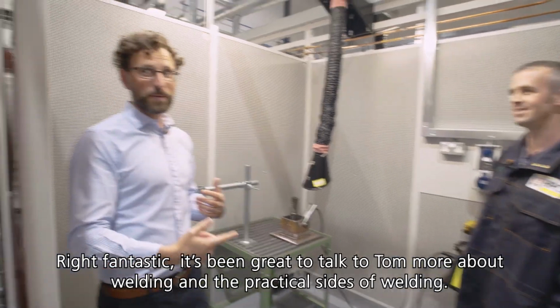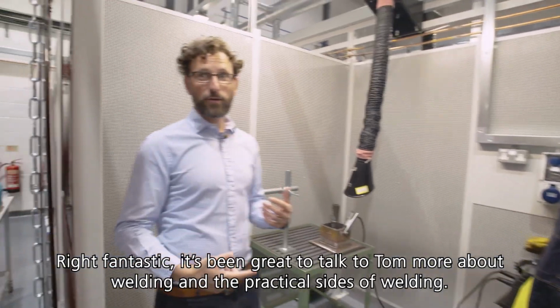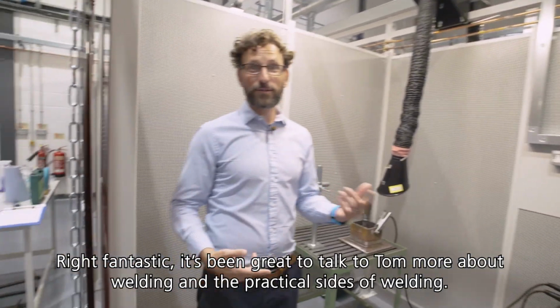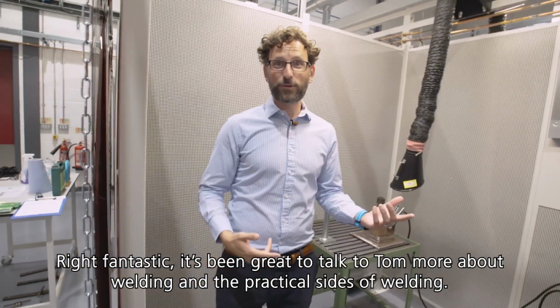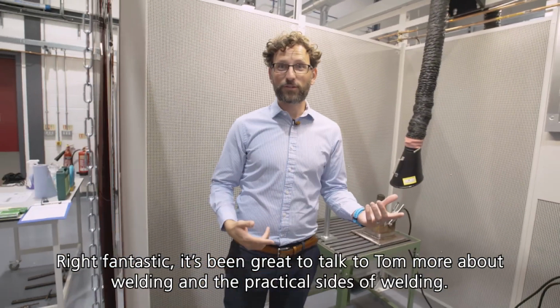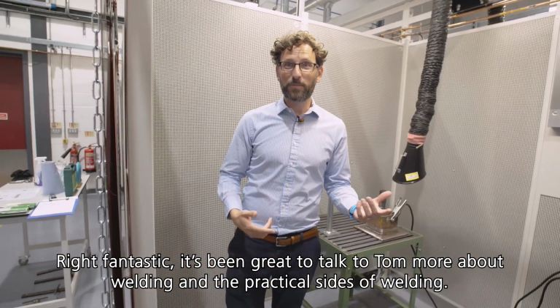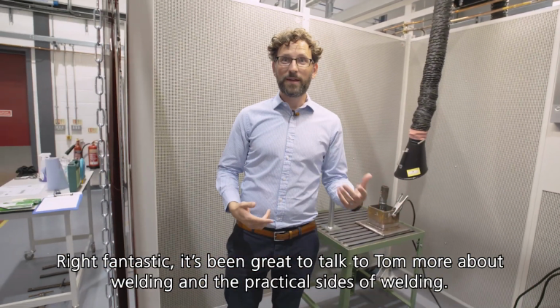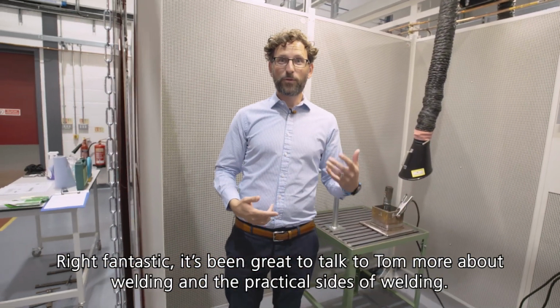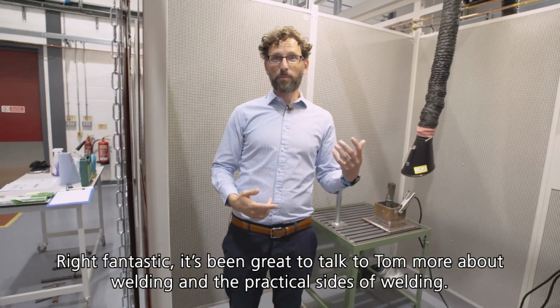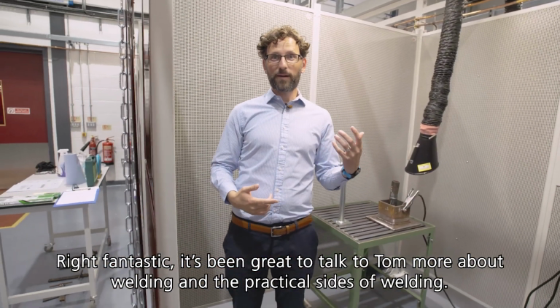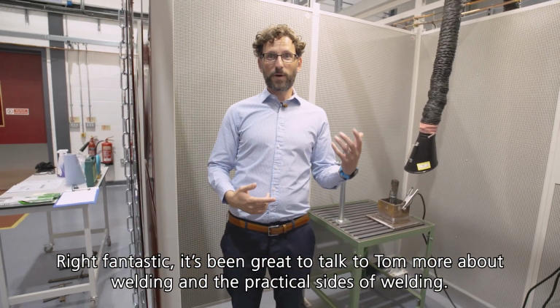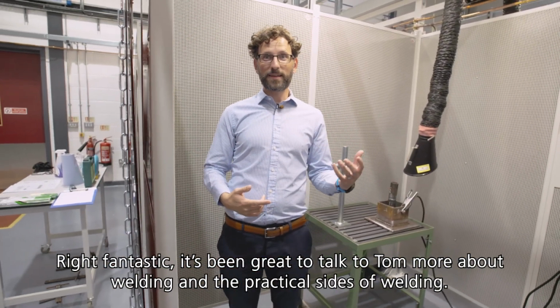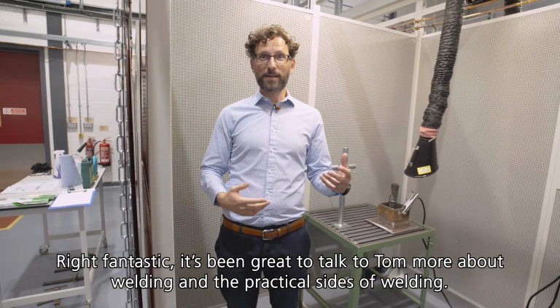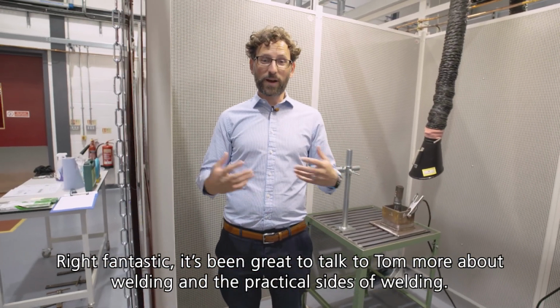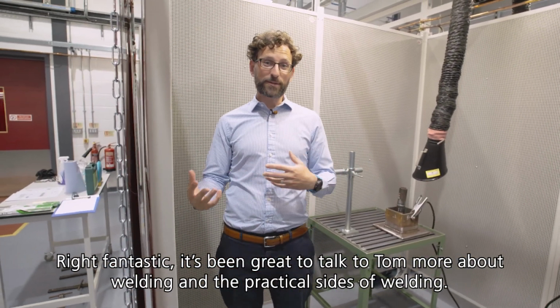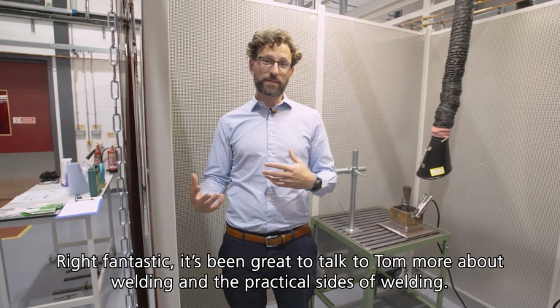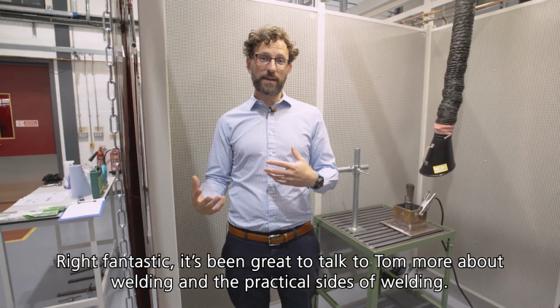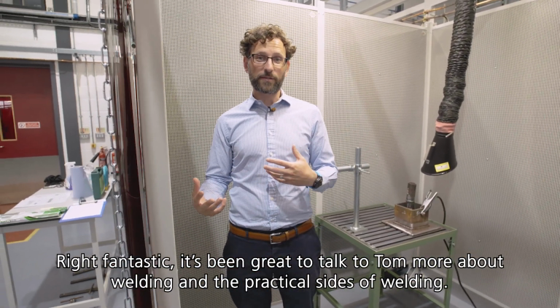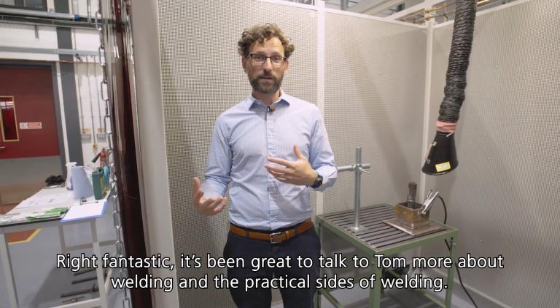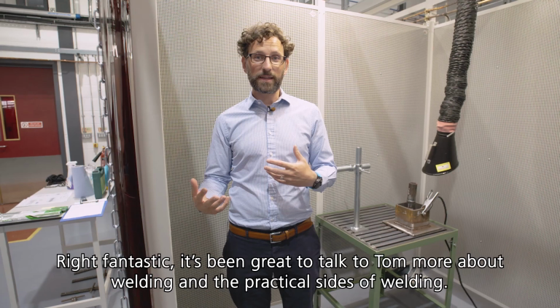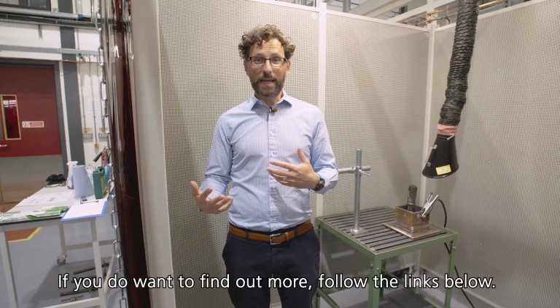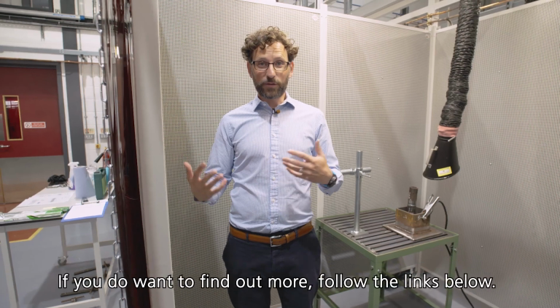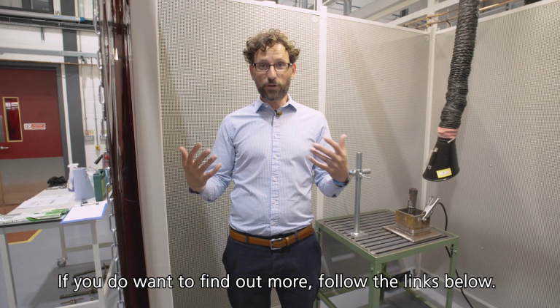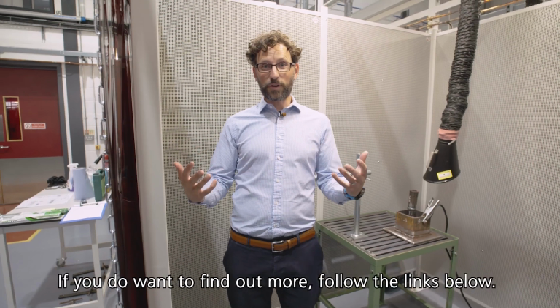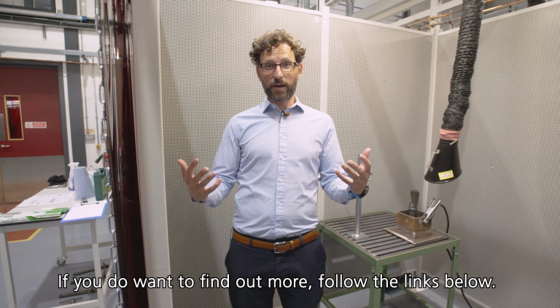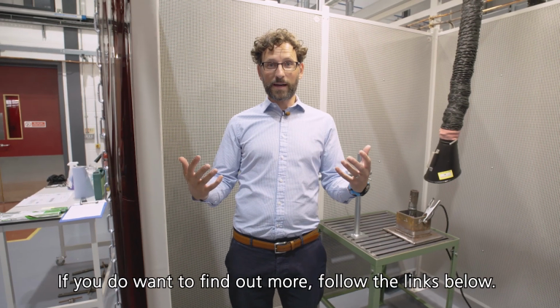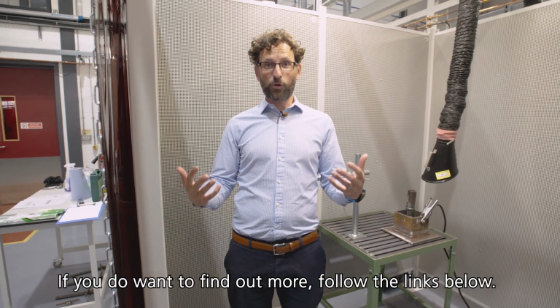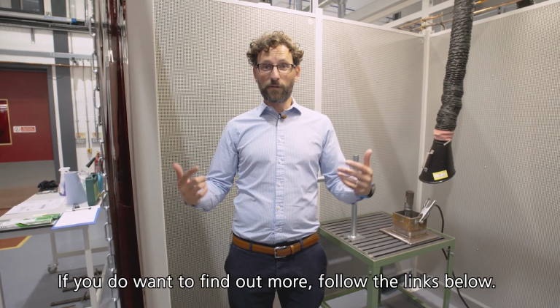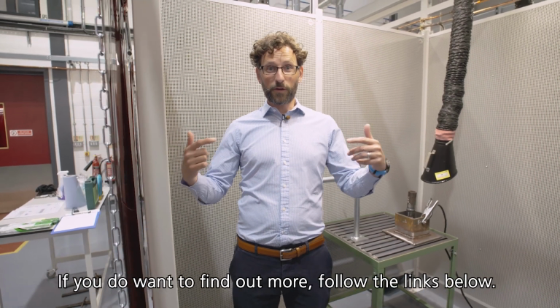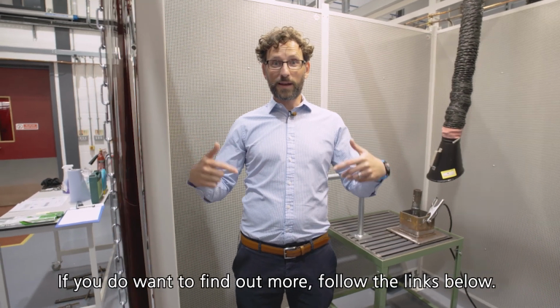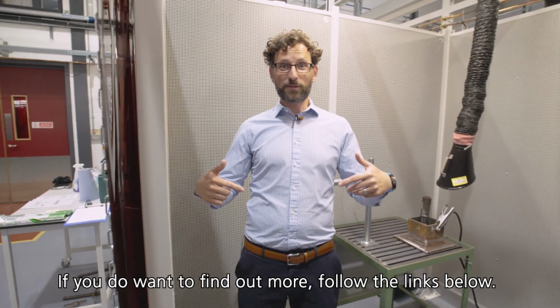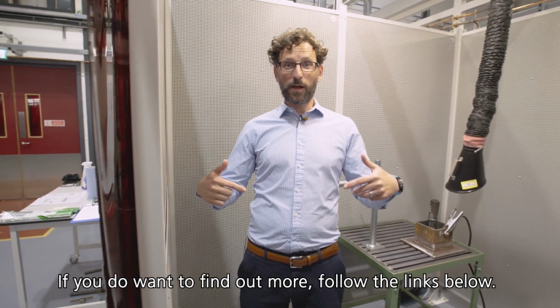So it's been great to talk to Tom more about welding and the practical side of welding. If you do want to find out more, follow the links below.